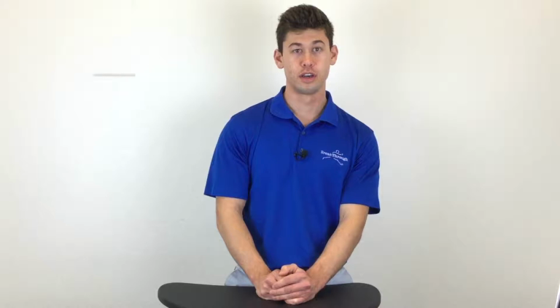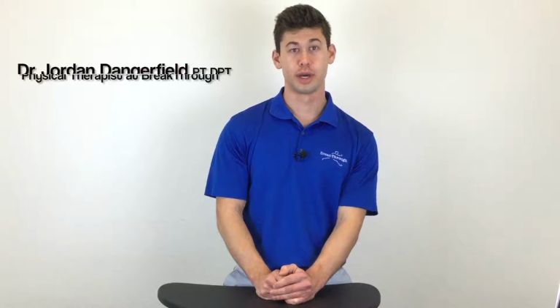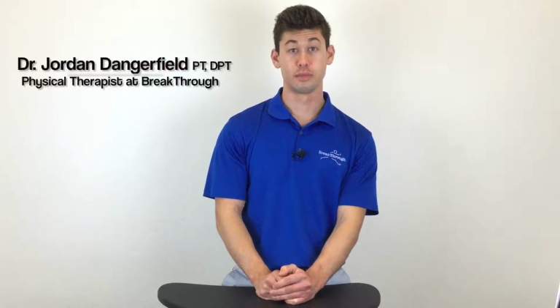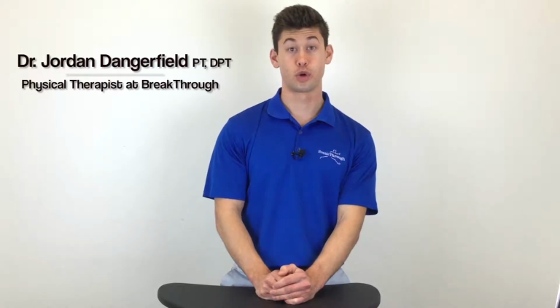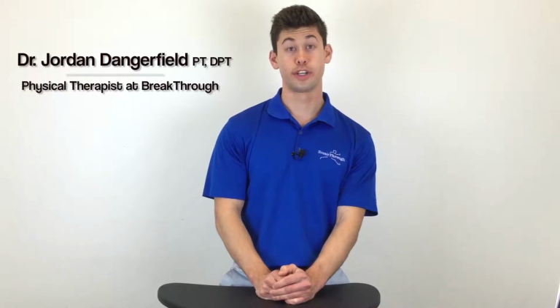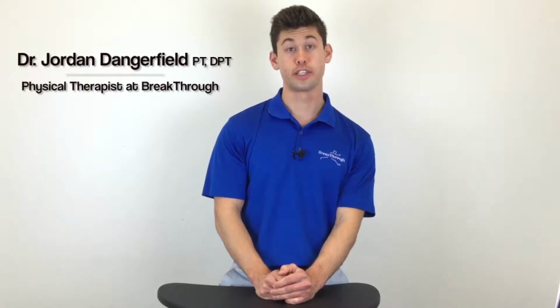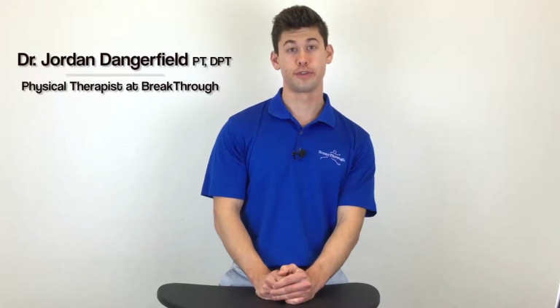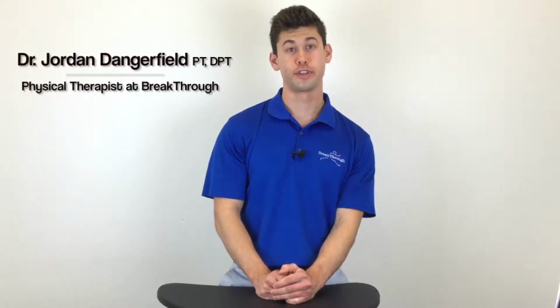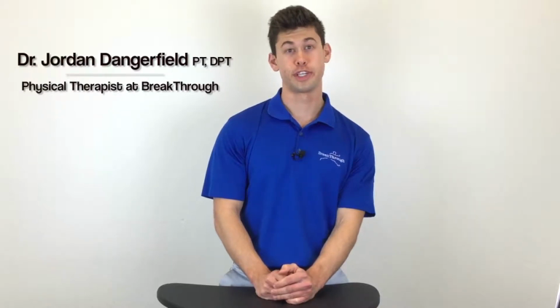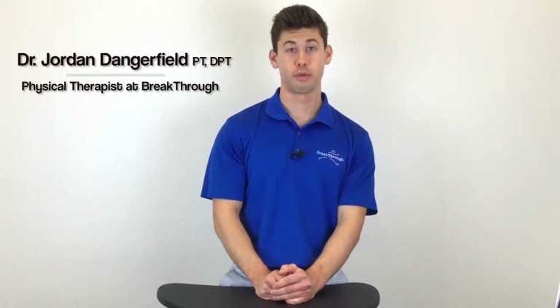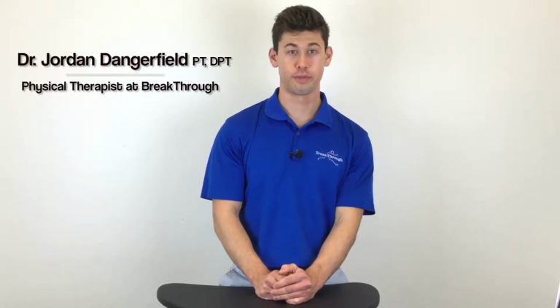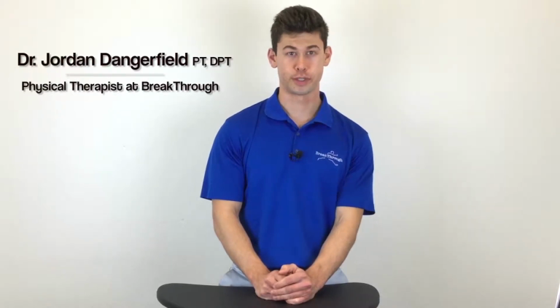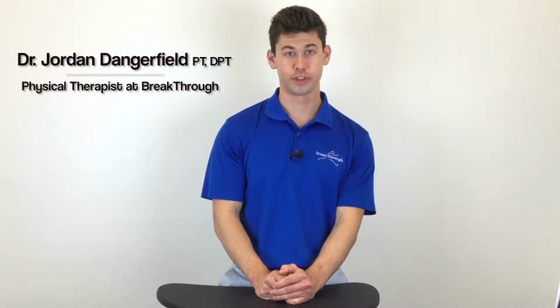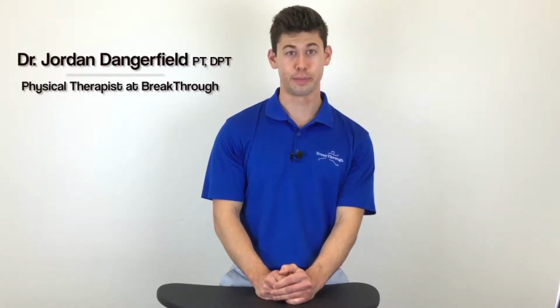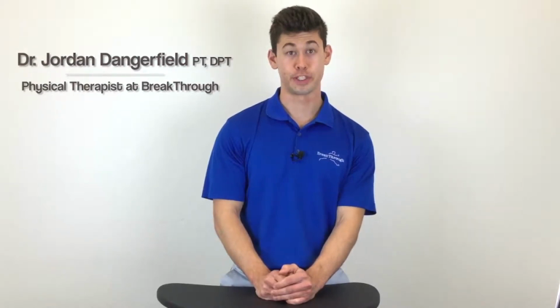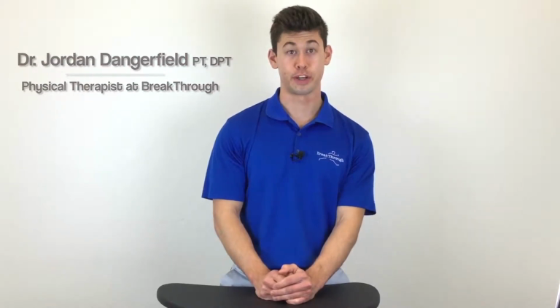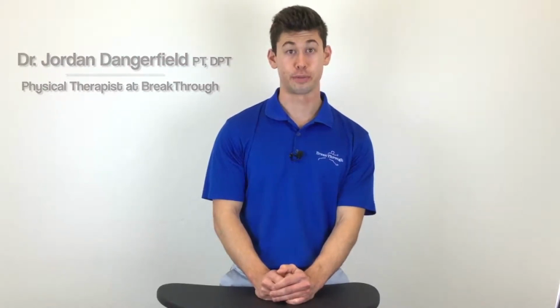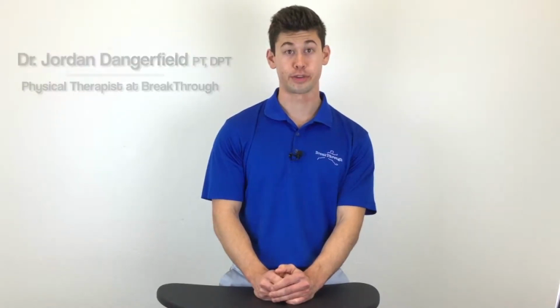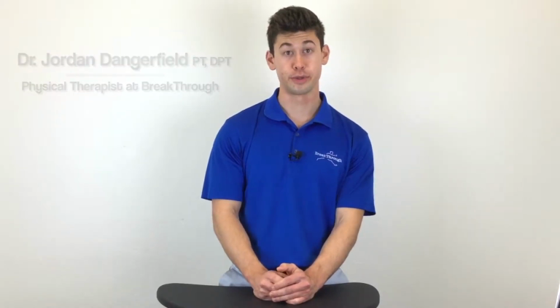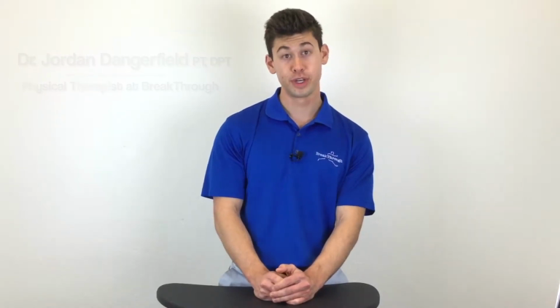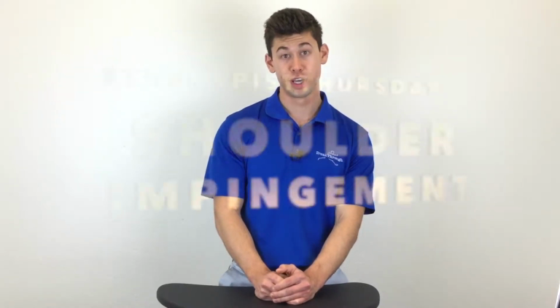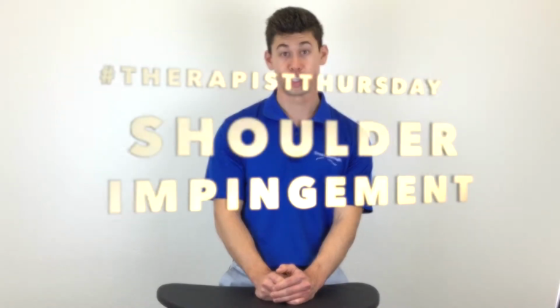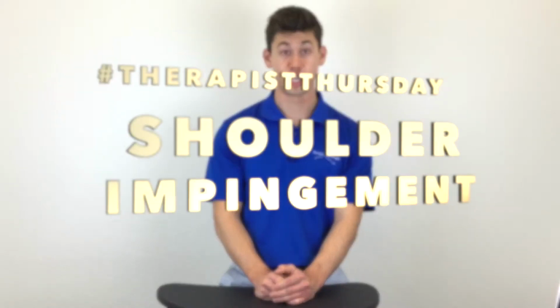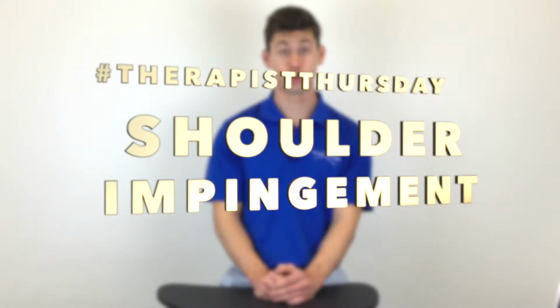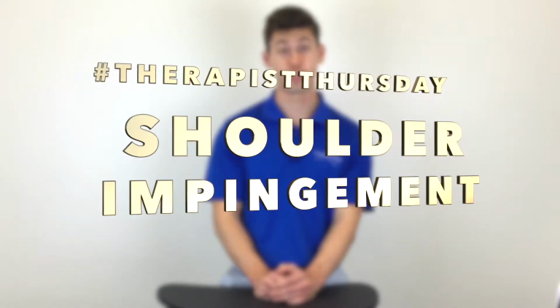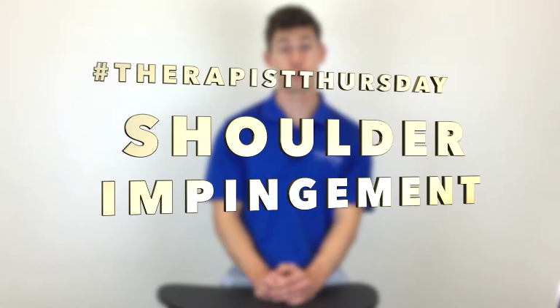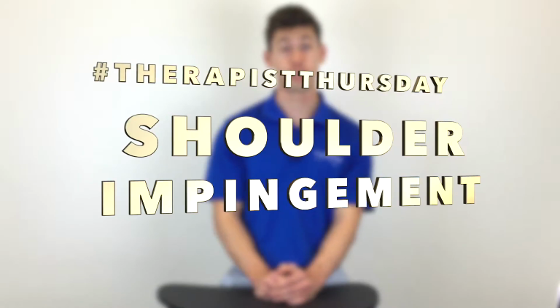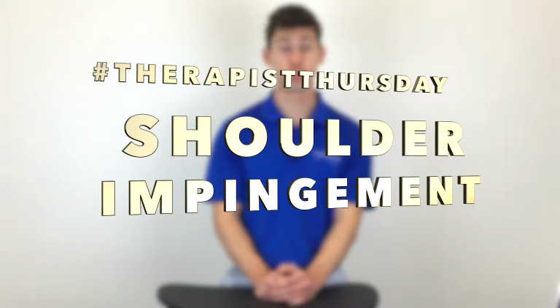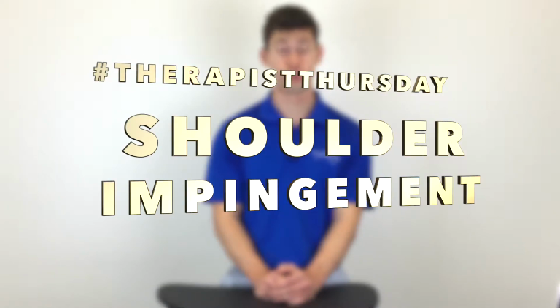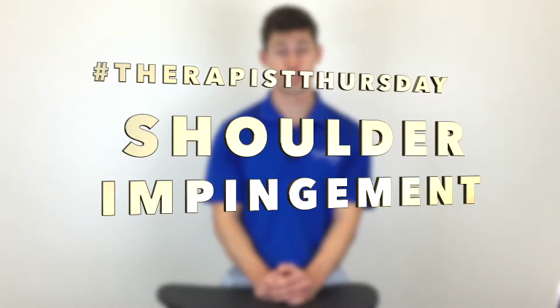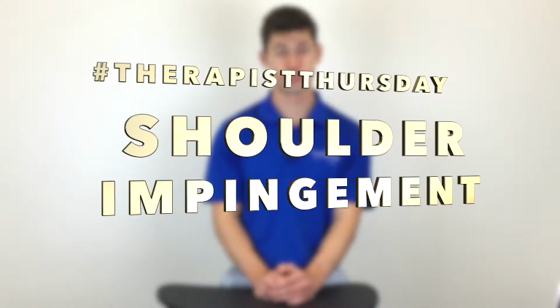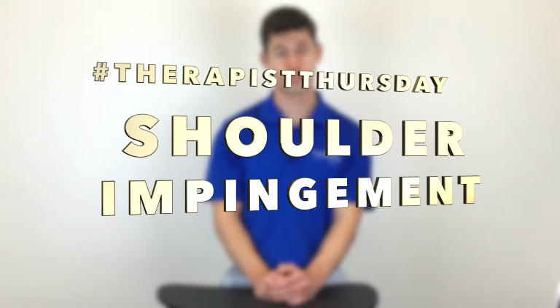My name is Jordan Dangerfield and I'm a physical therapist here at Breakthrough. Today we're going to talk about shoulder impingement.